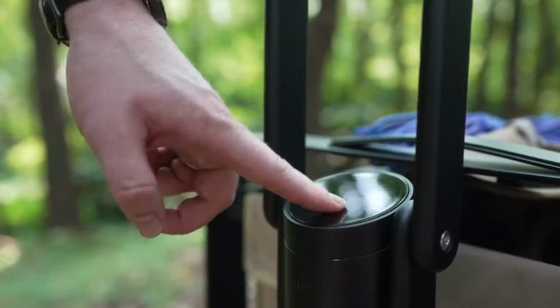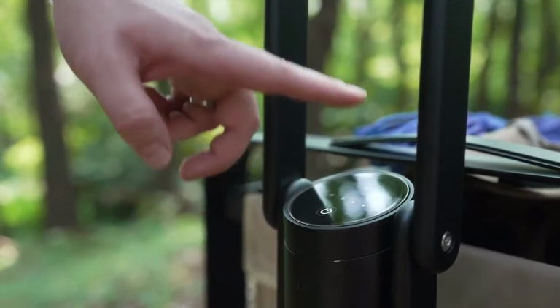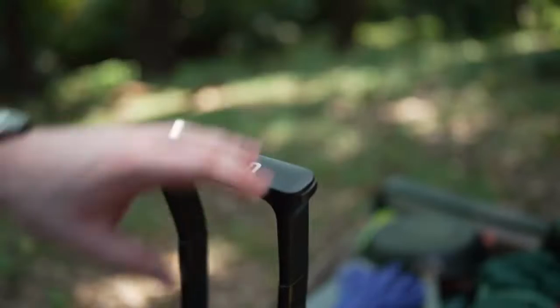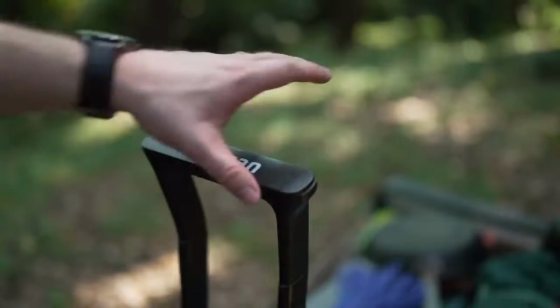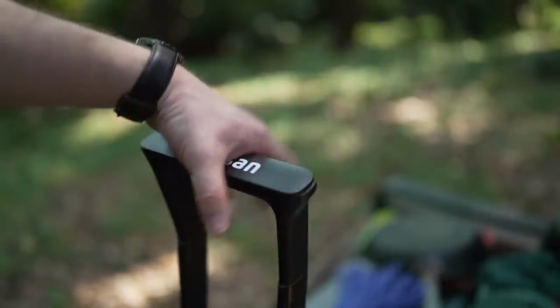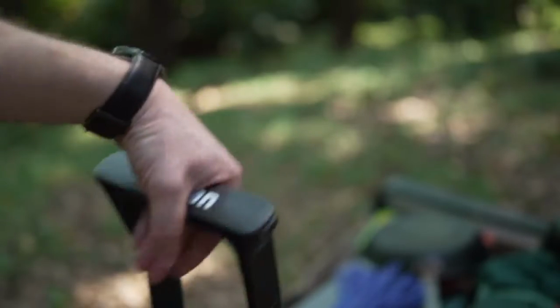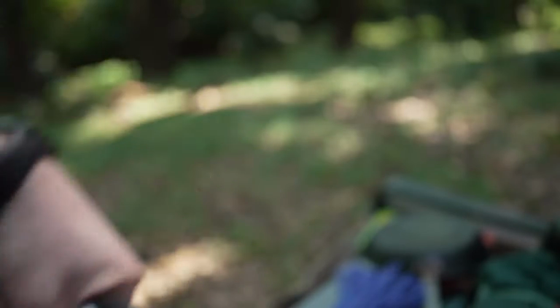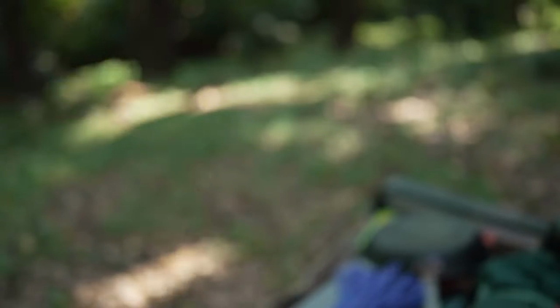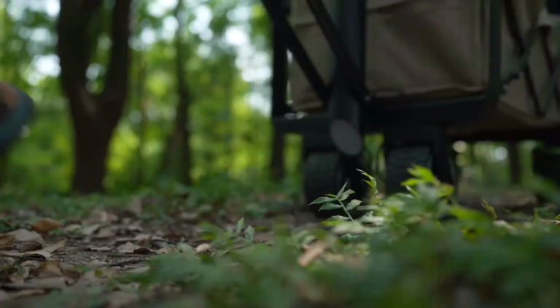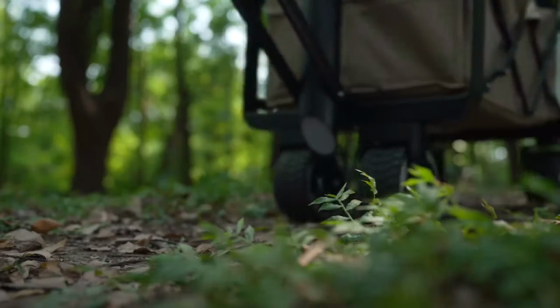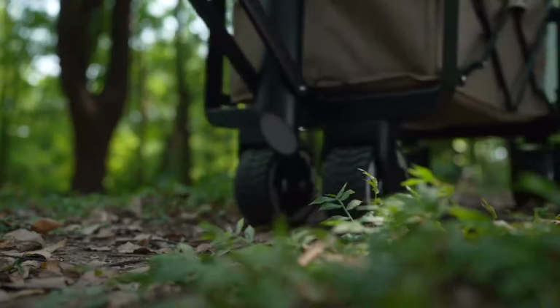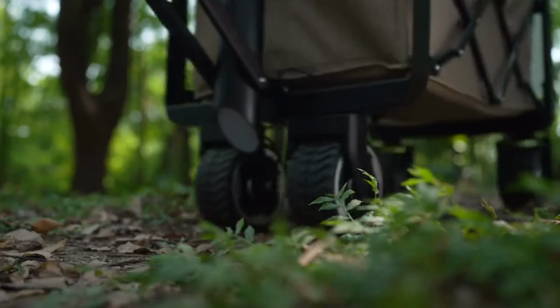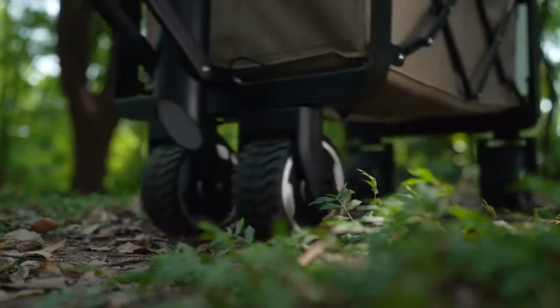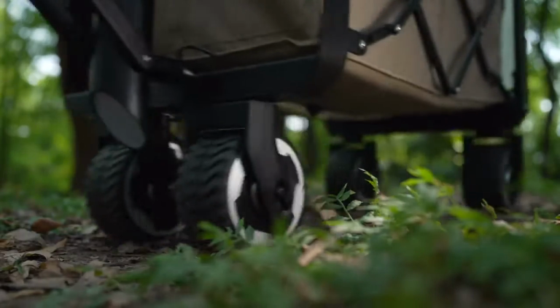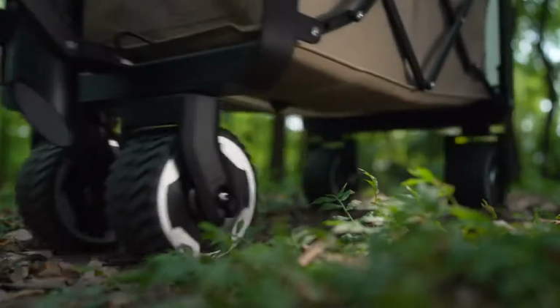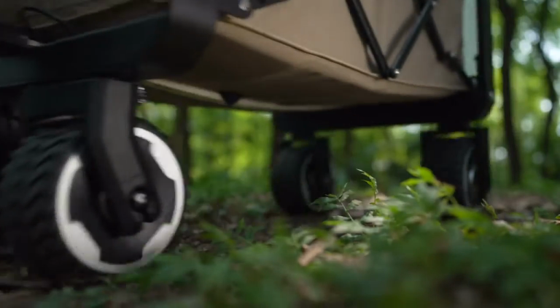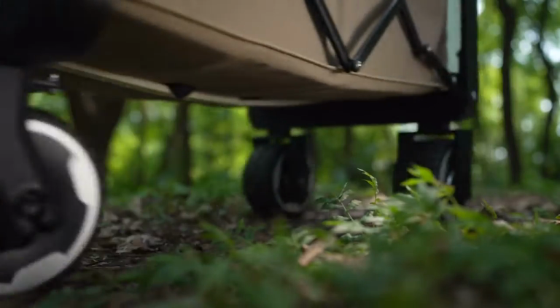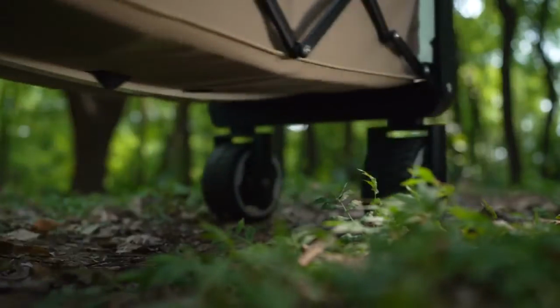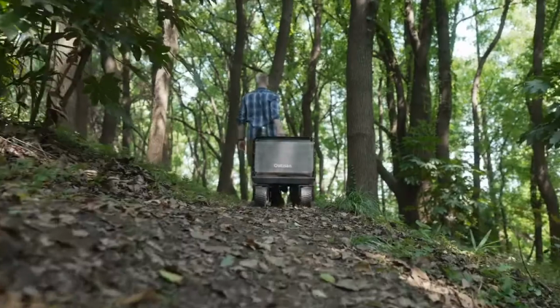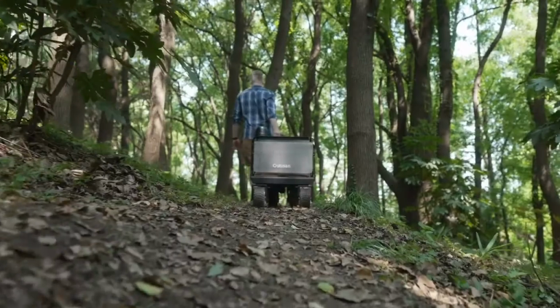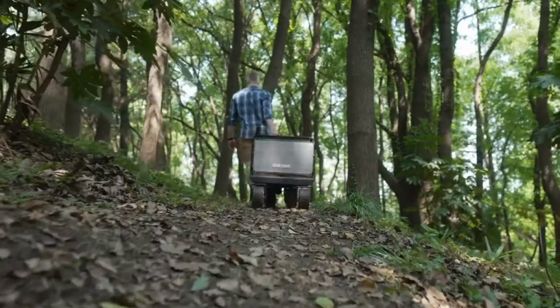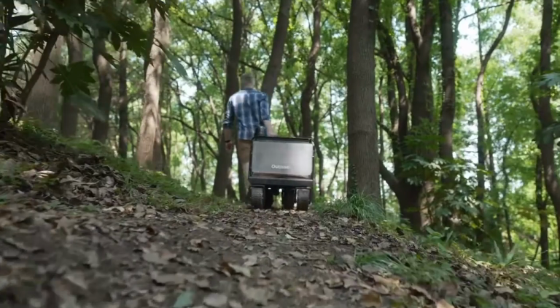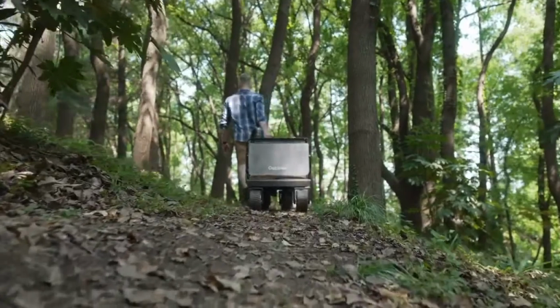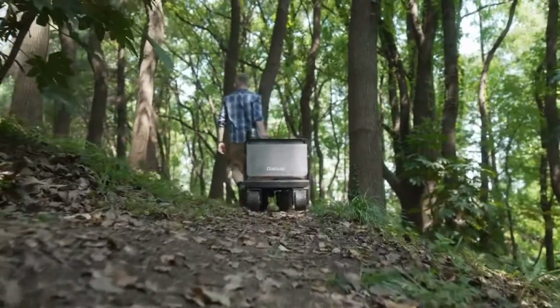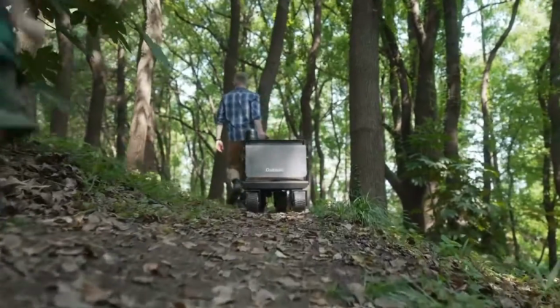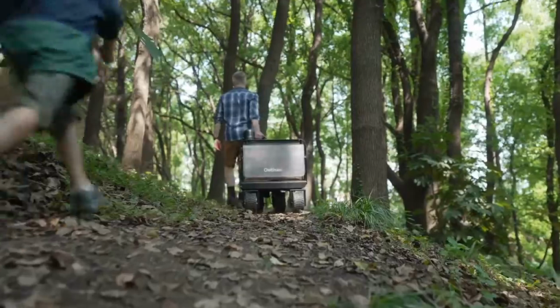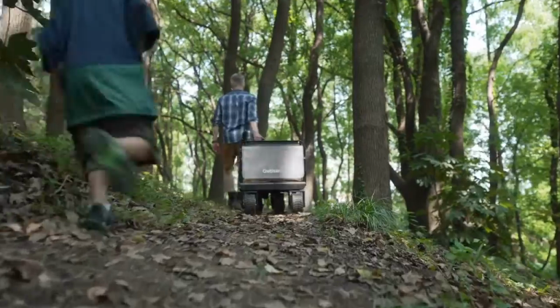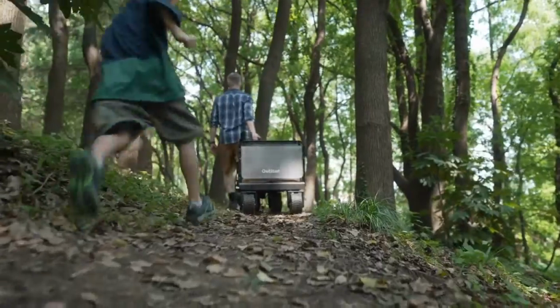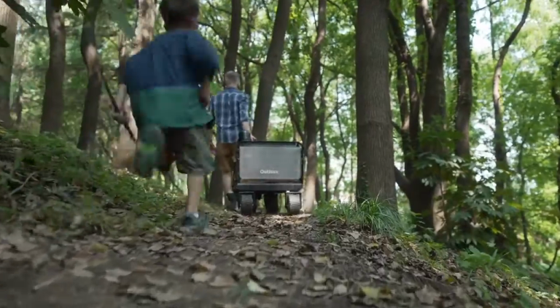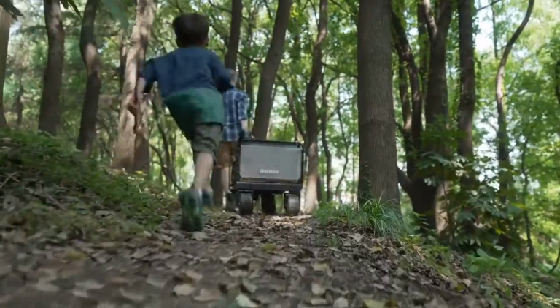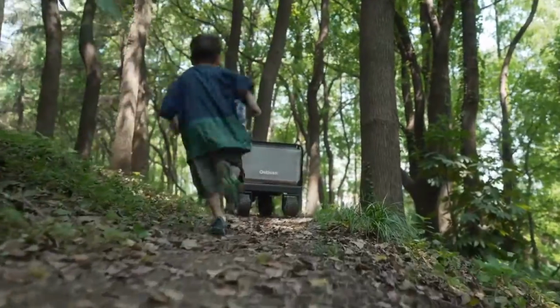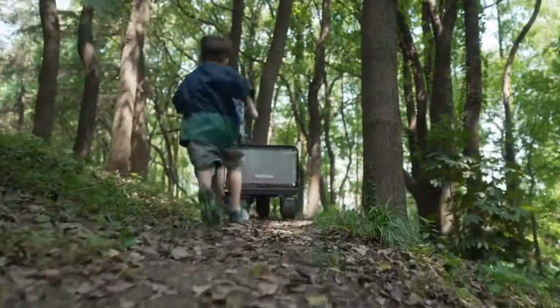Introducing the Outisan E-Wagon — the world's first electric utility wagon.